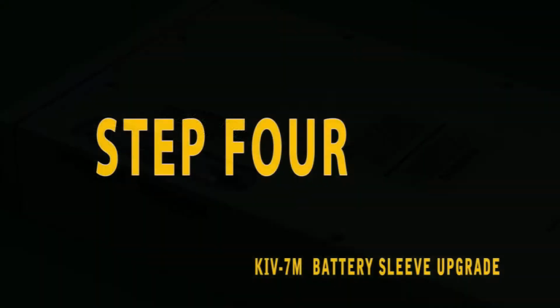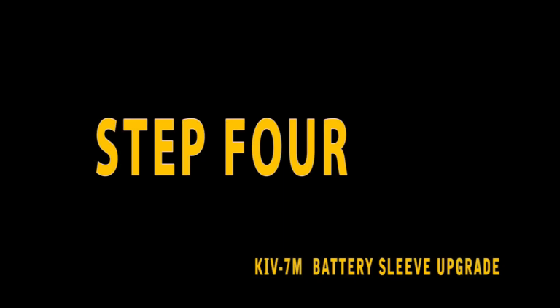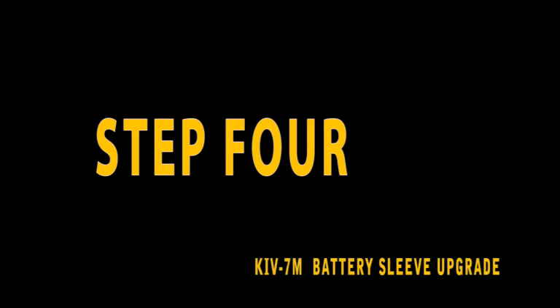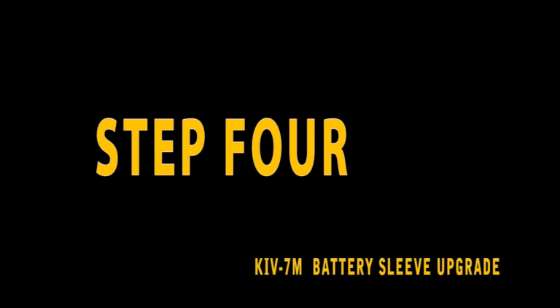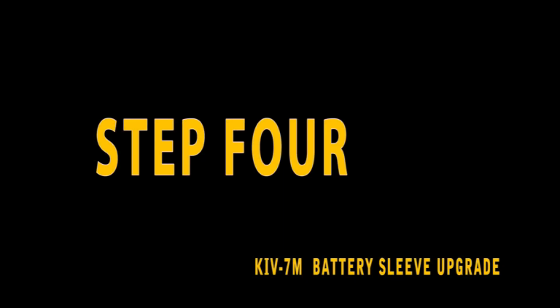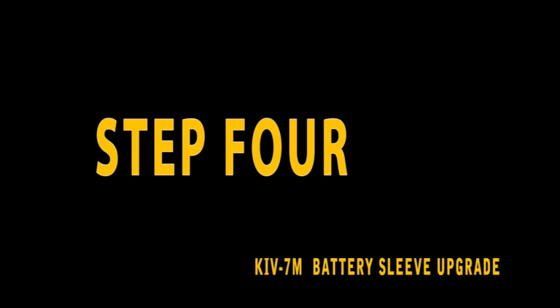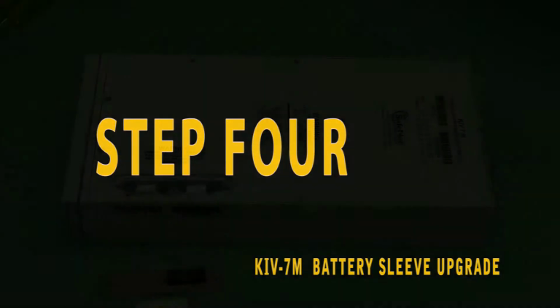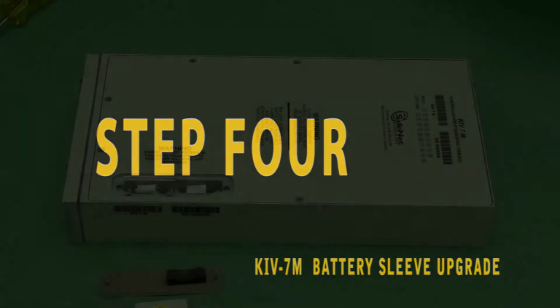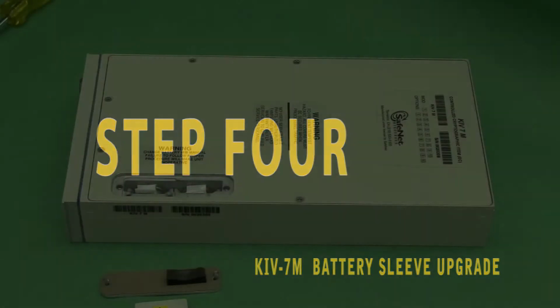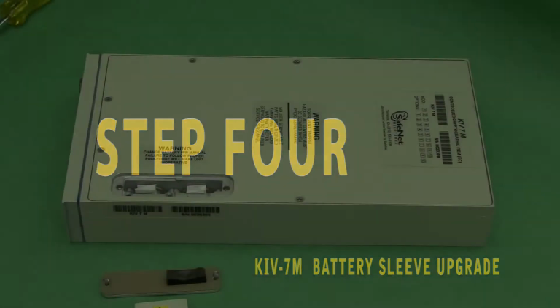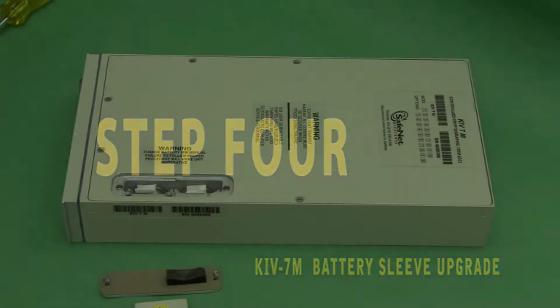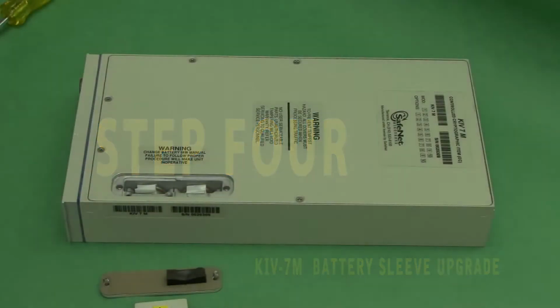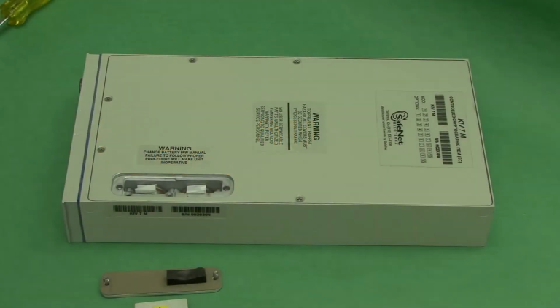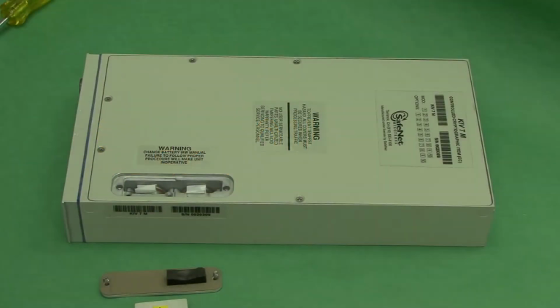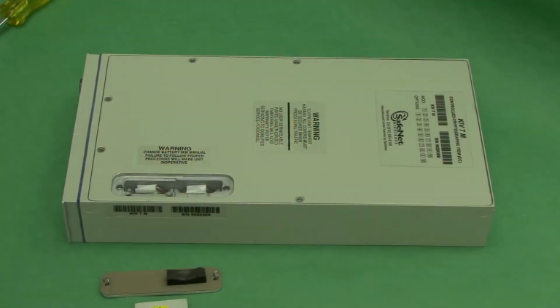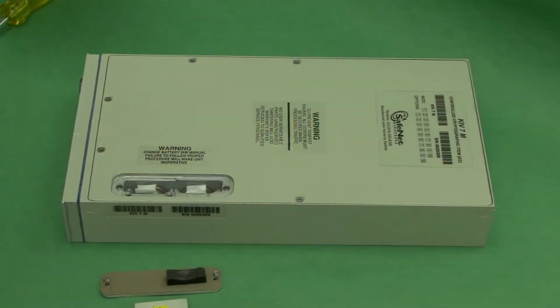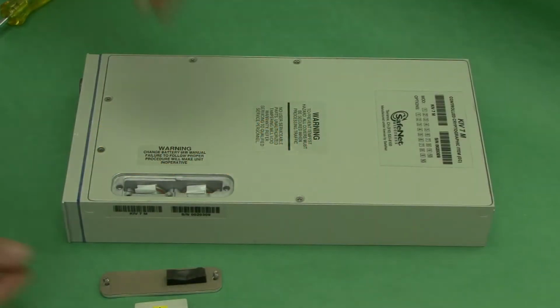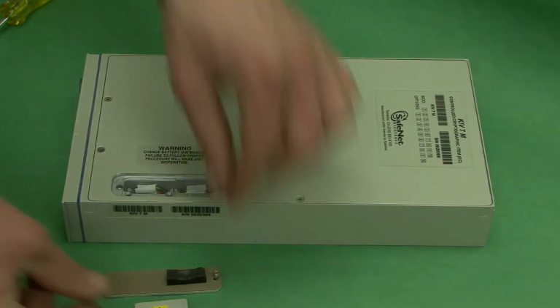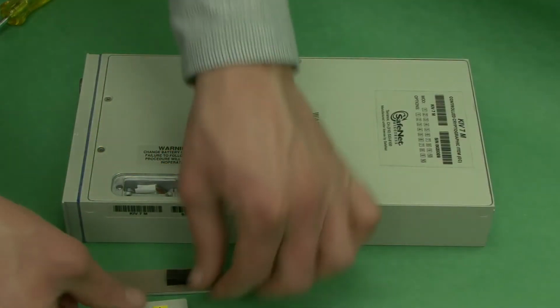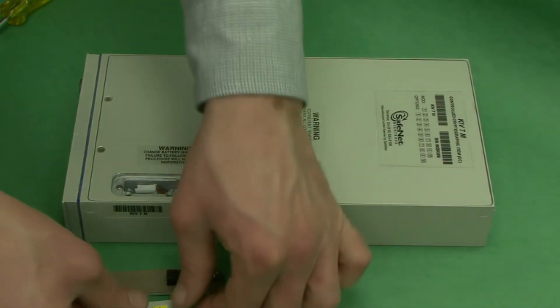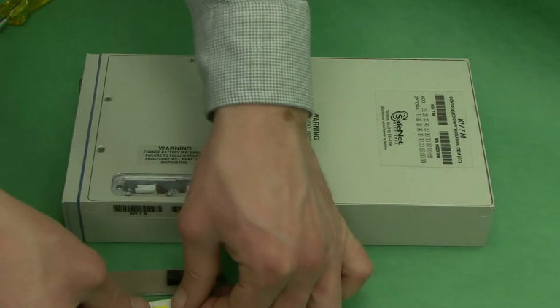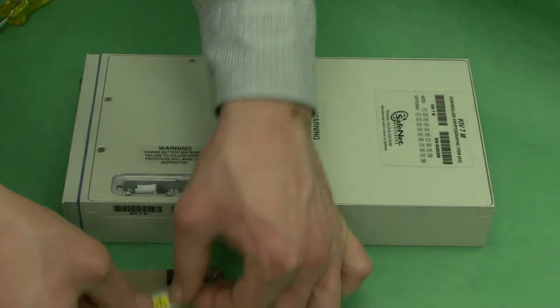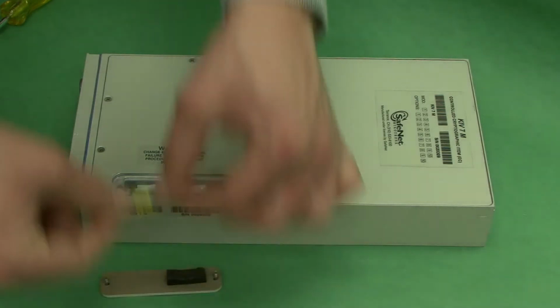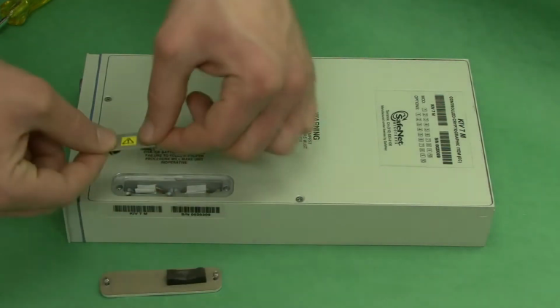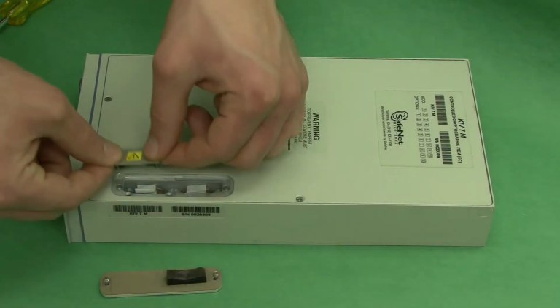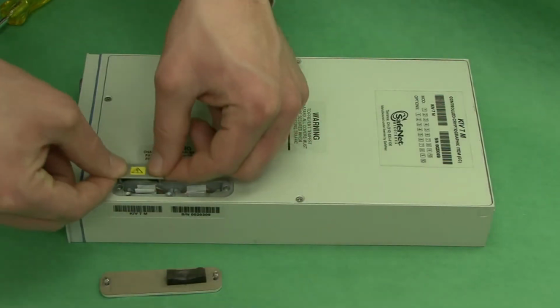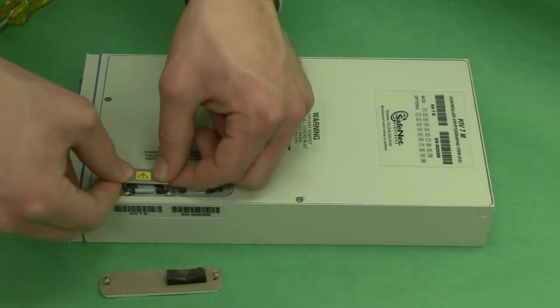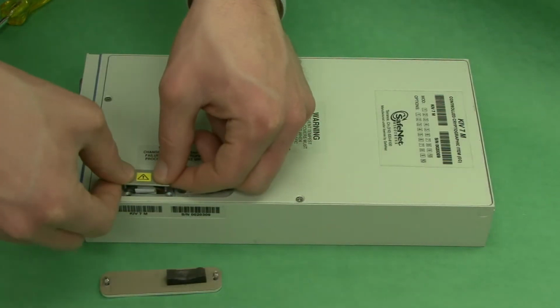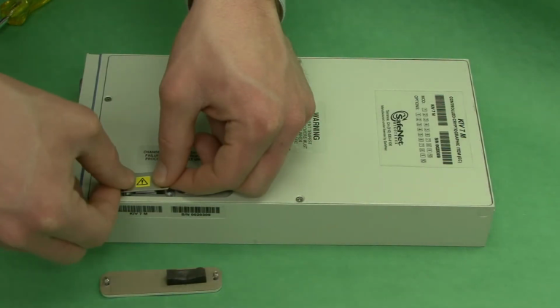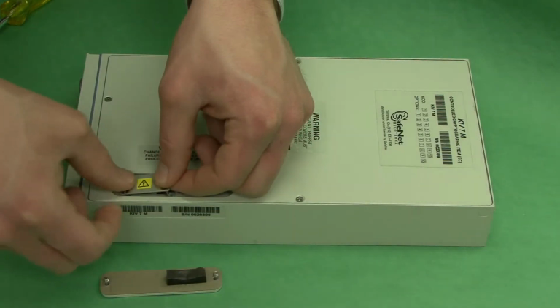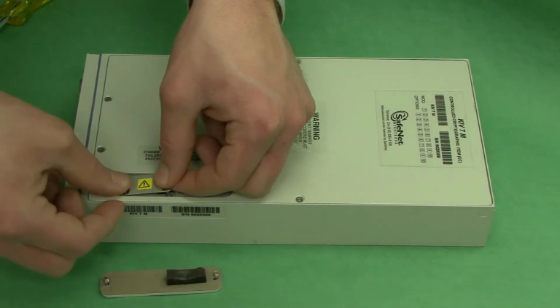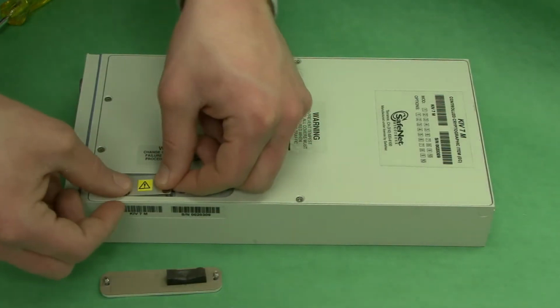Step 4. Replace the system battery cover.